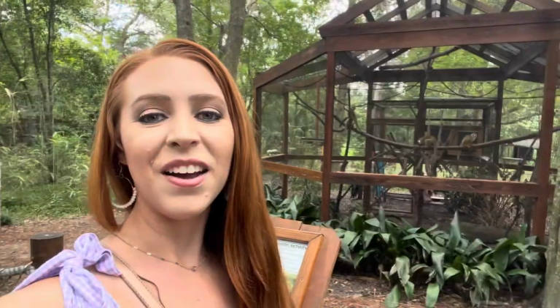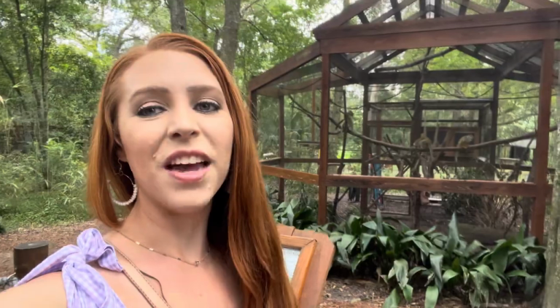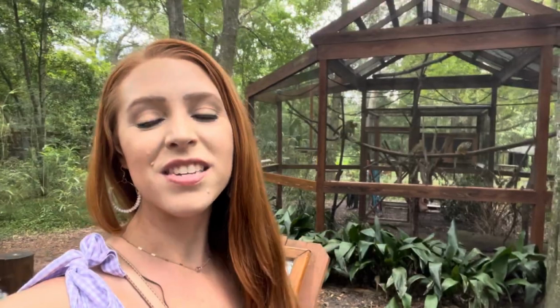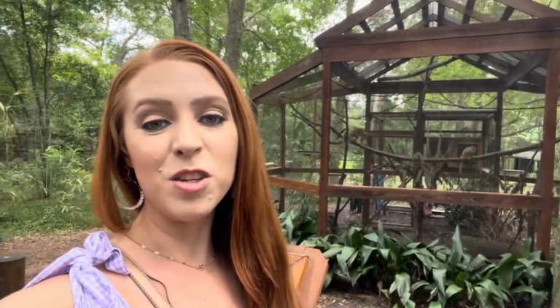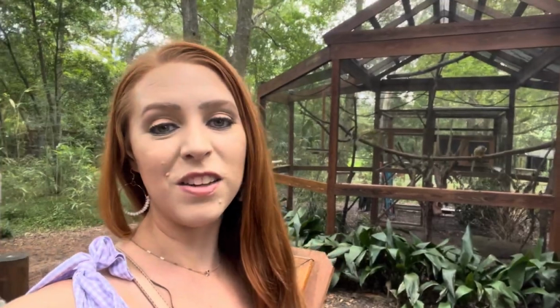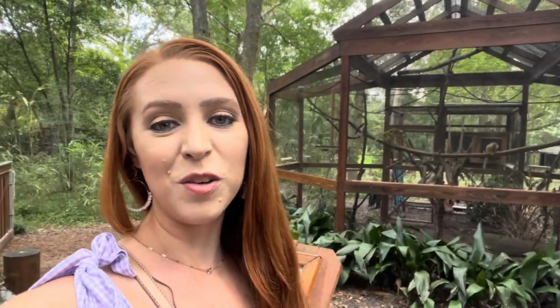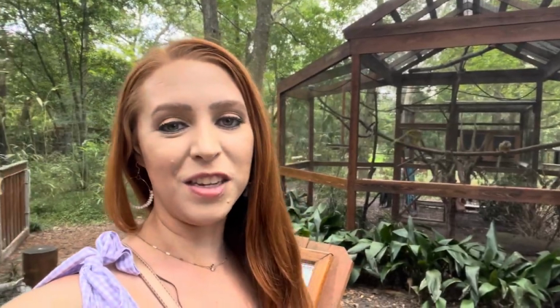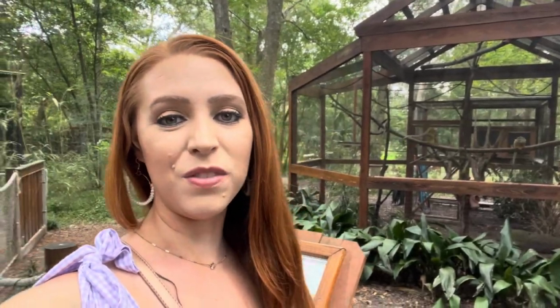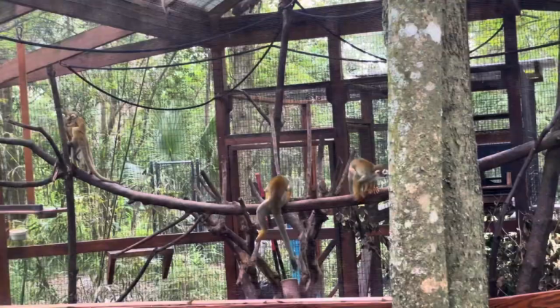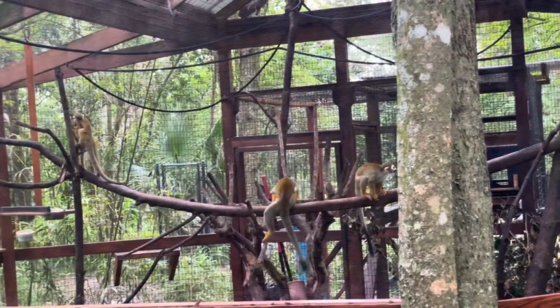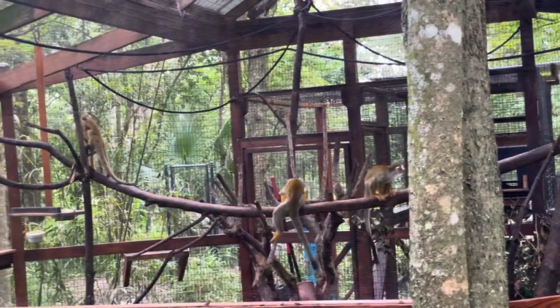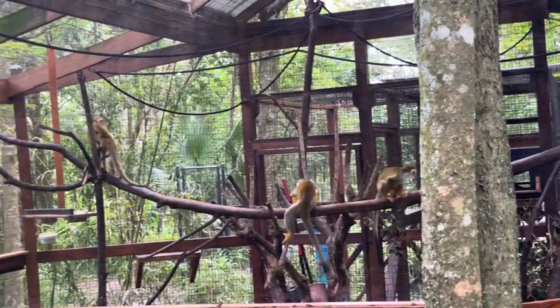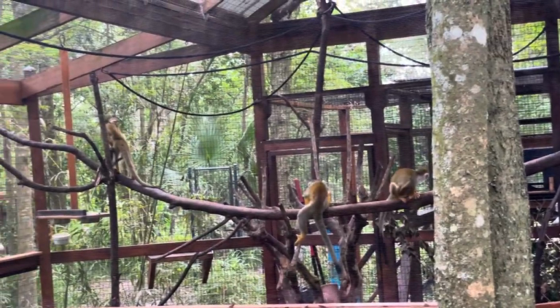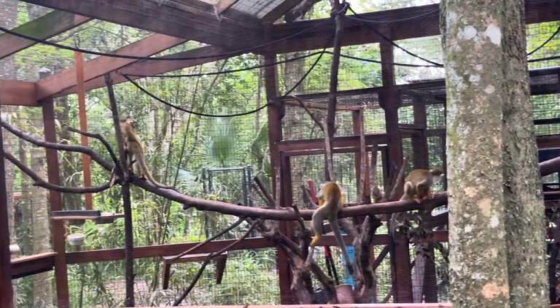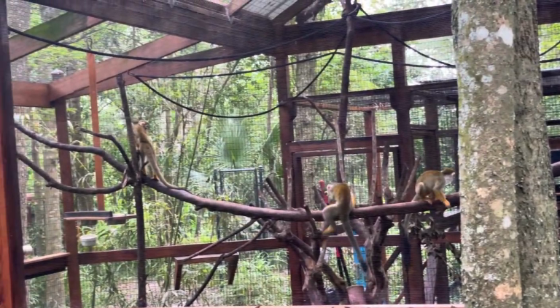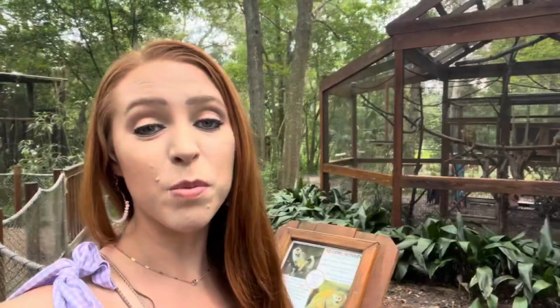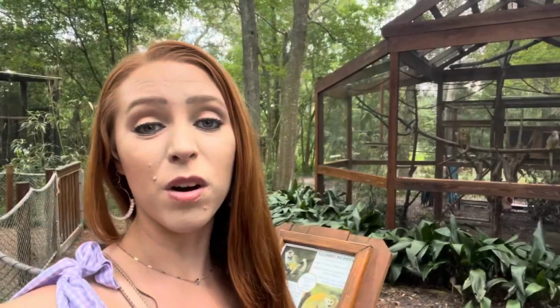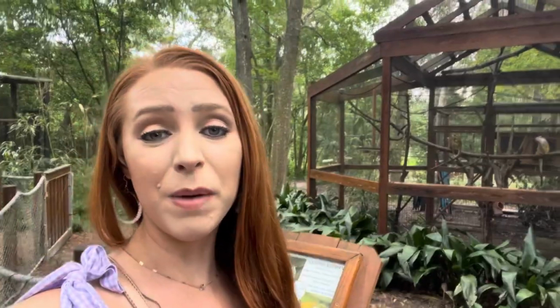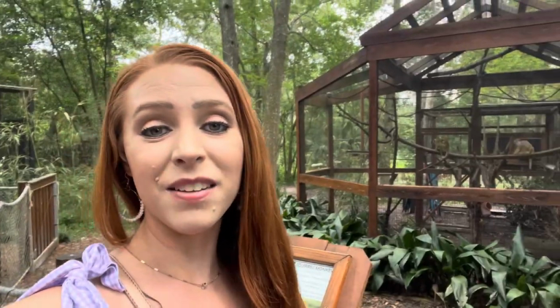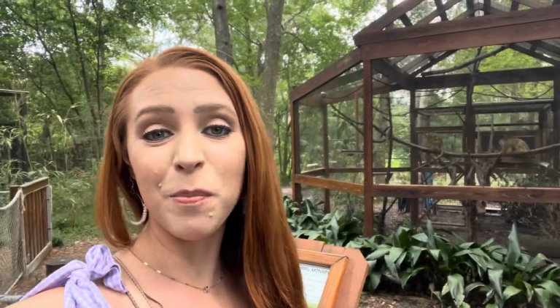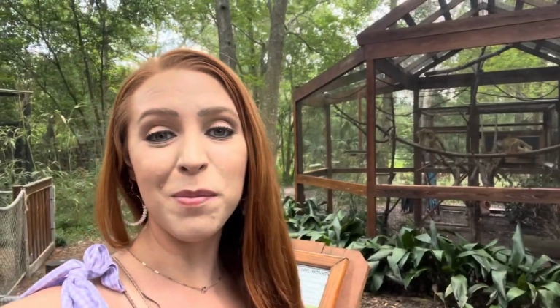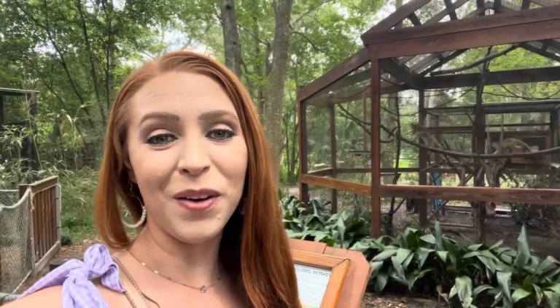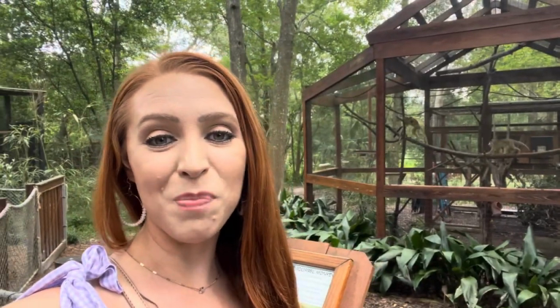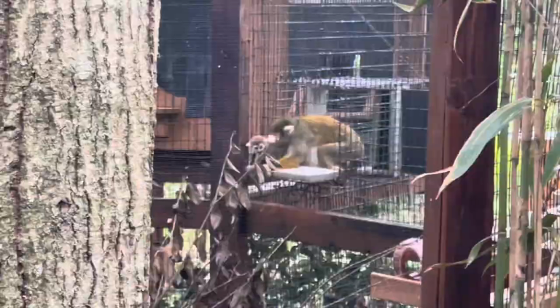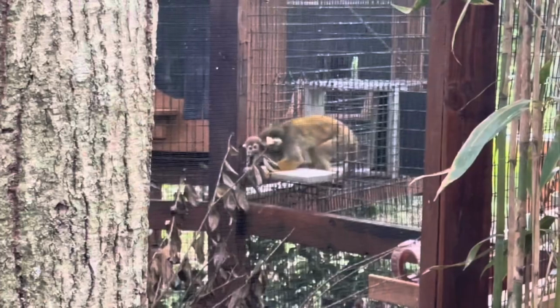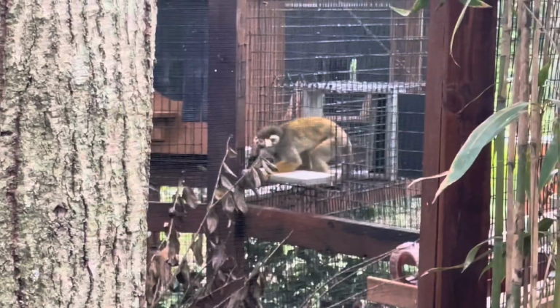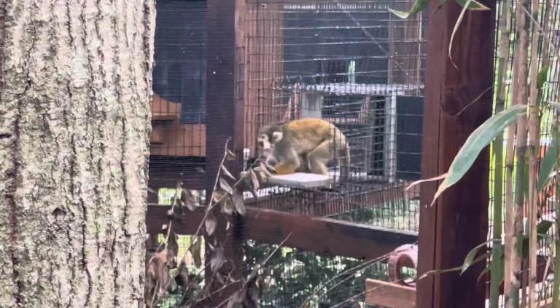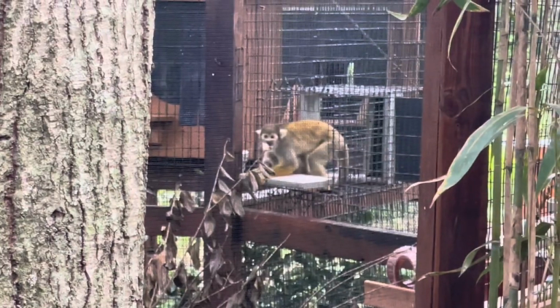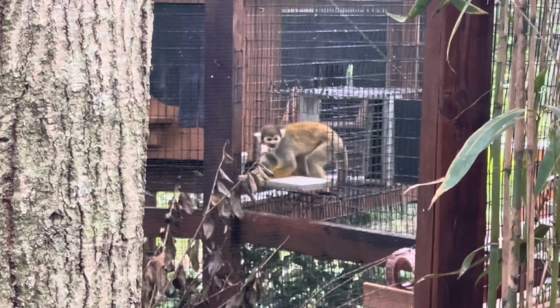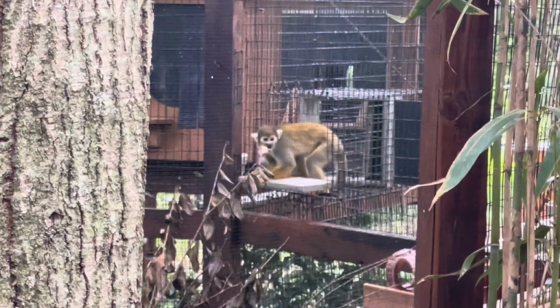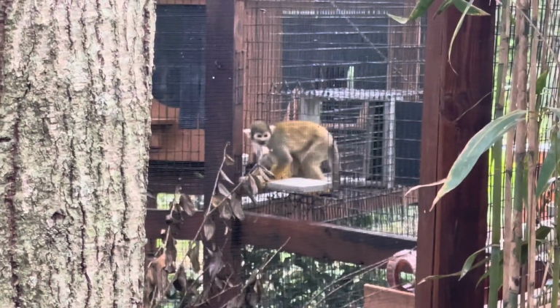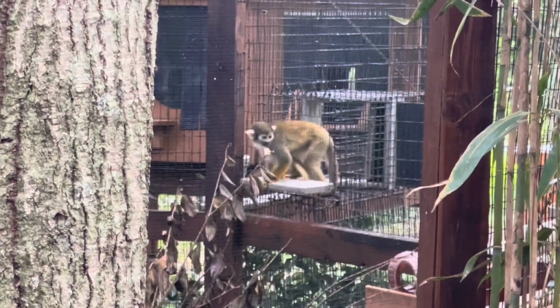Okay this has to be the cutest thing we've seen. There are squirrel monkeys but one of them has a little baby on its back. He's so cute!